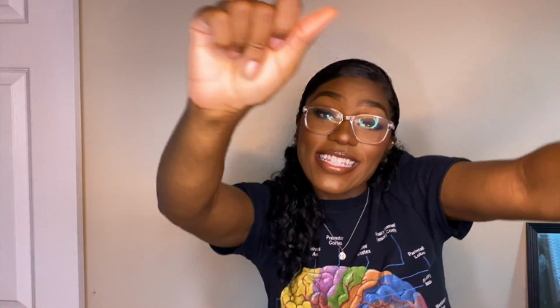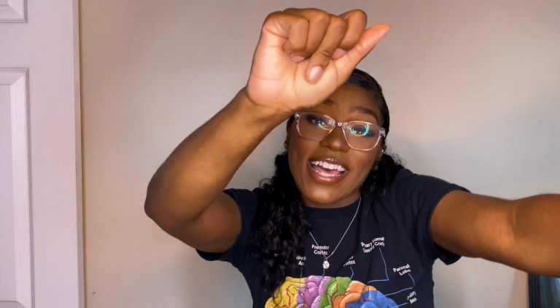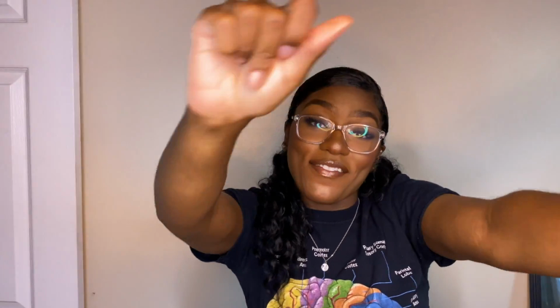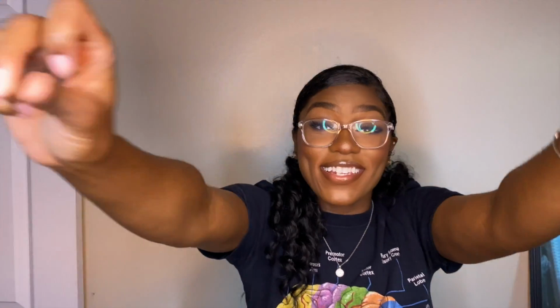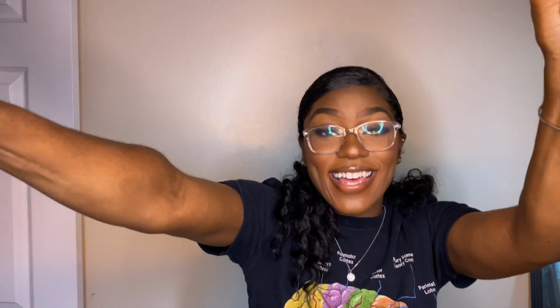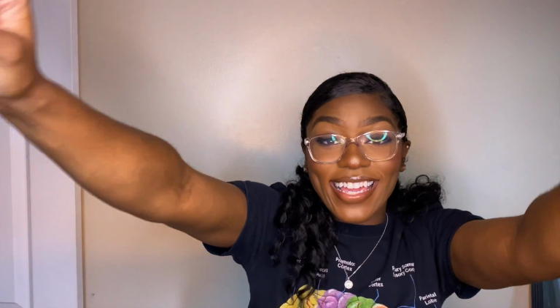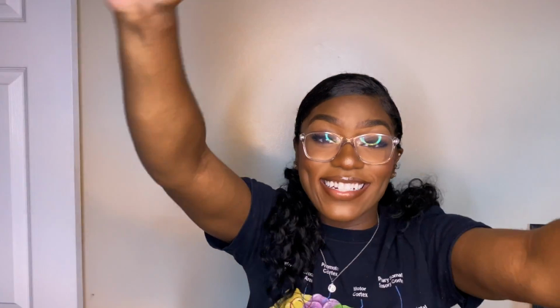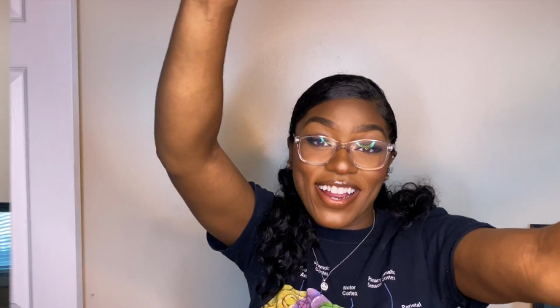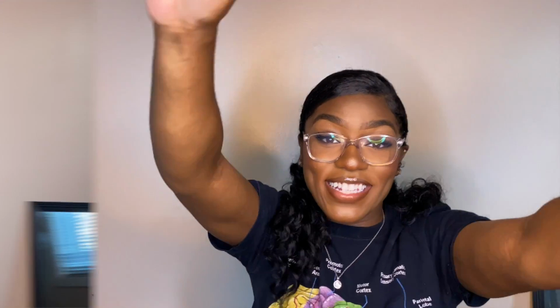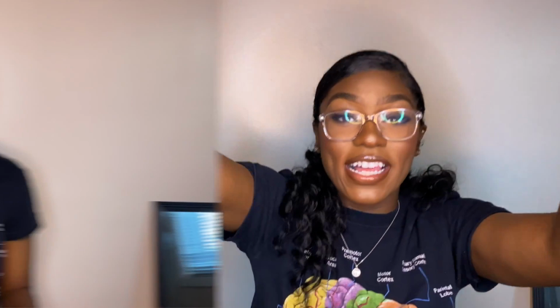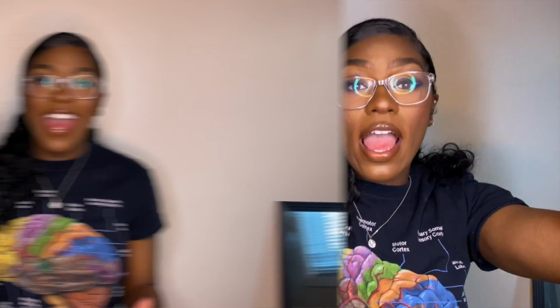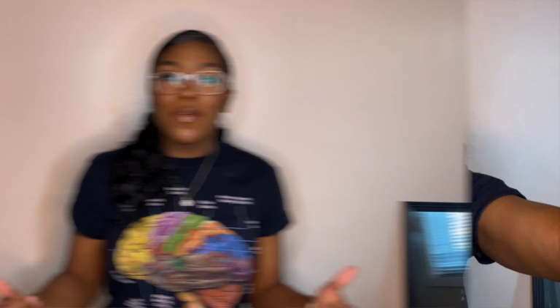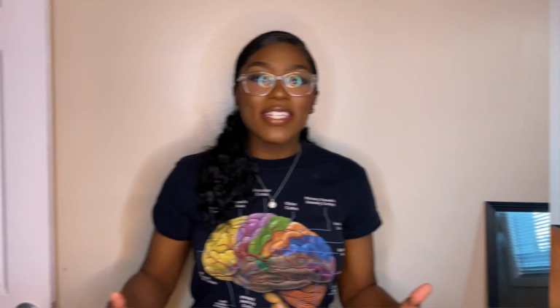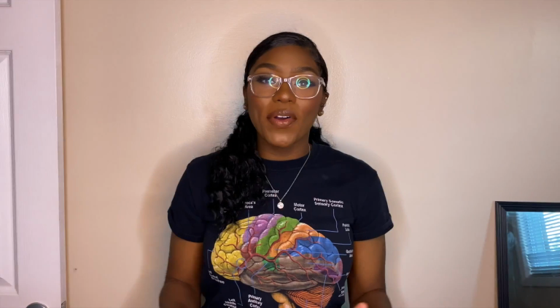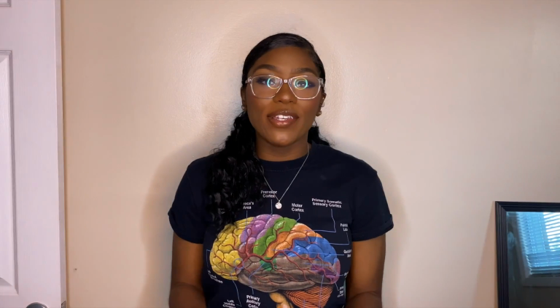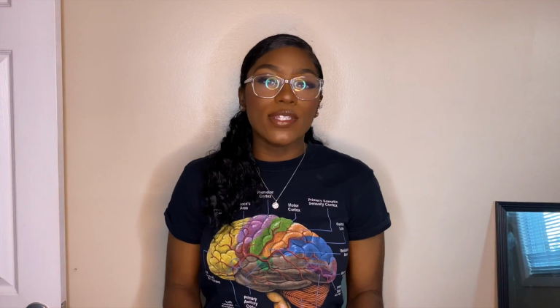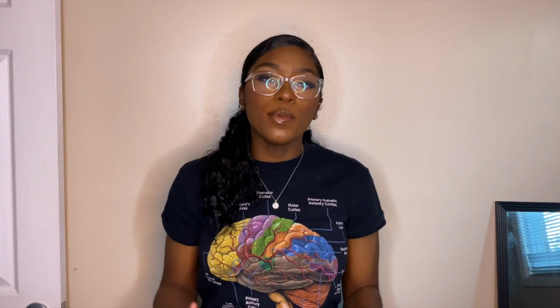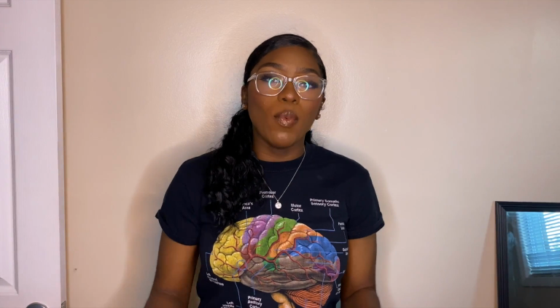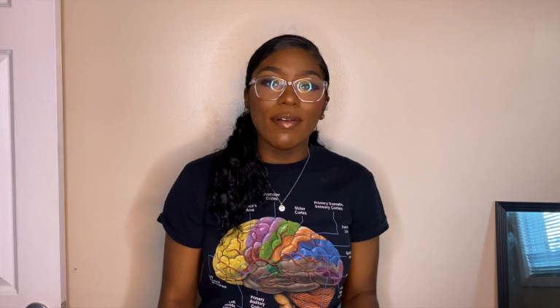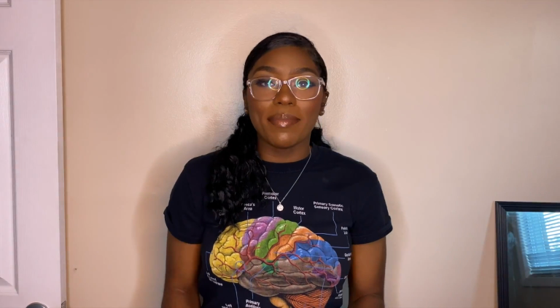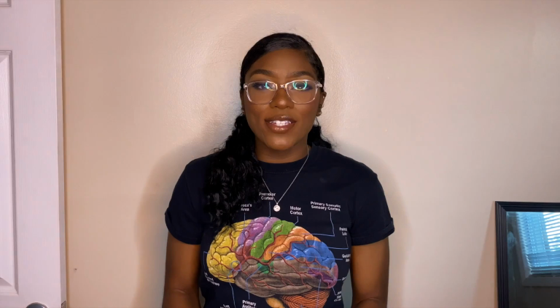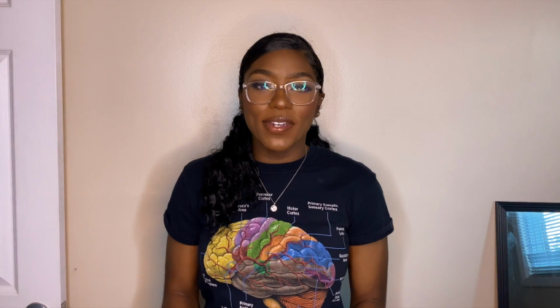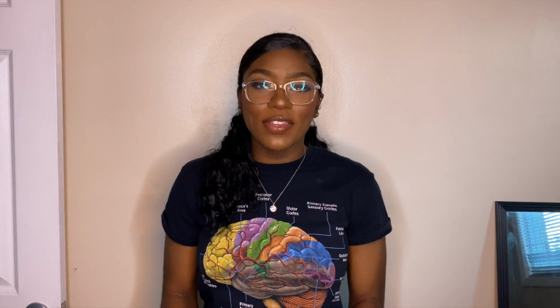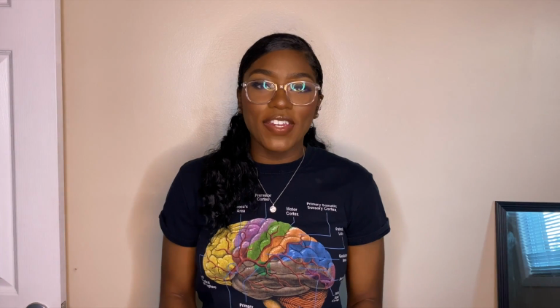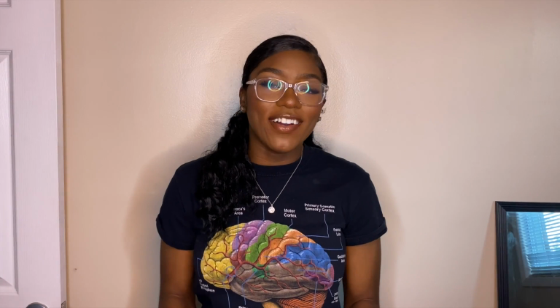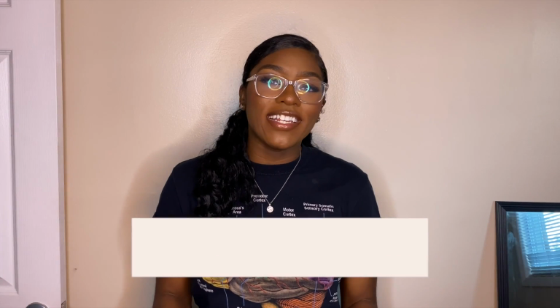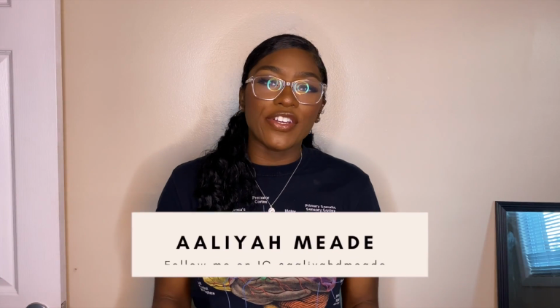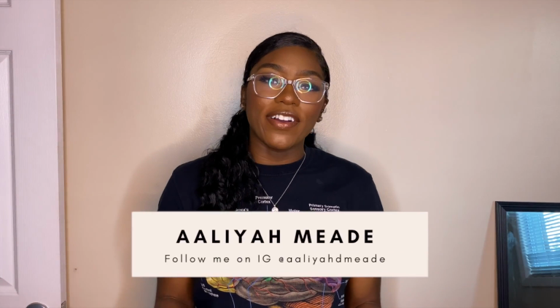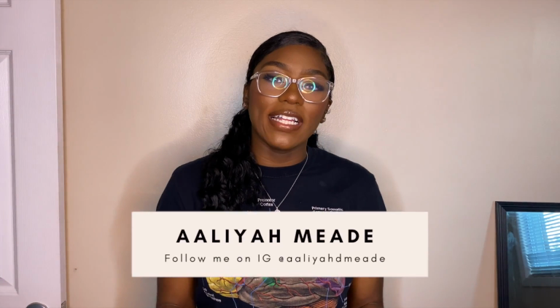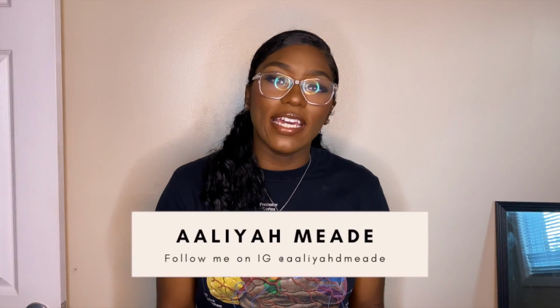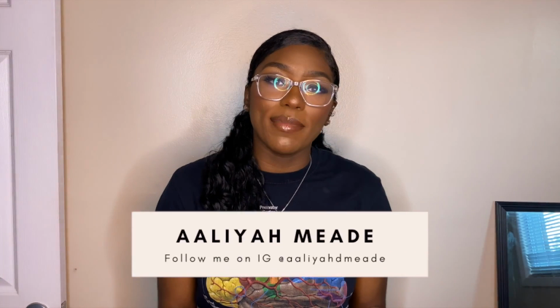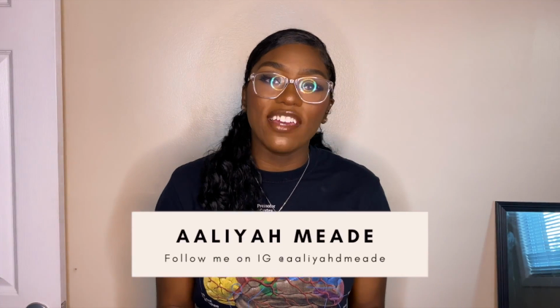Hey, it's time for the secondaries. Hey, what's going on YouTube? Welcome back to another video. It's your girl Aaliyah Mead.